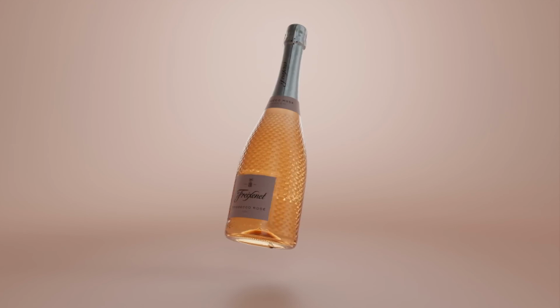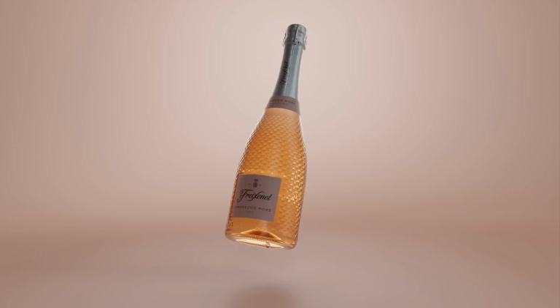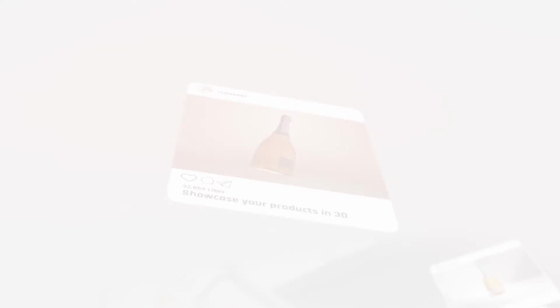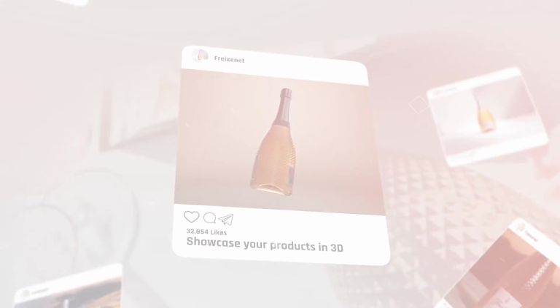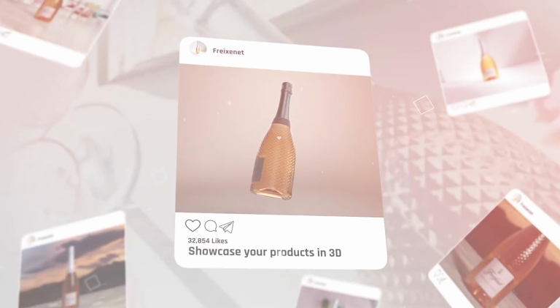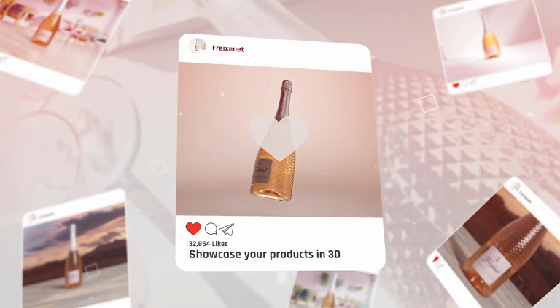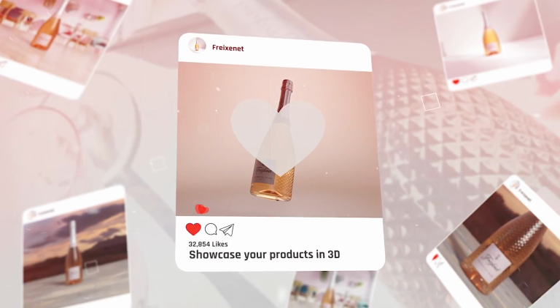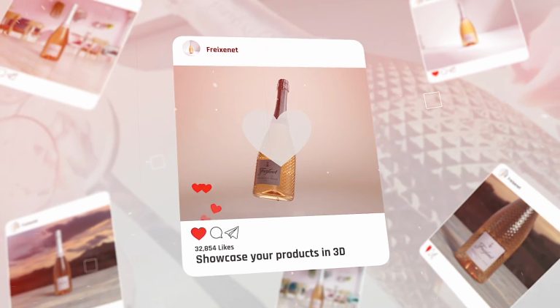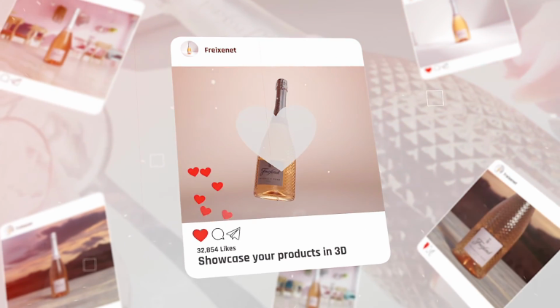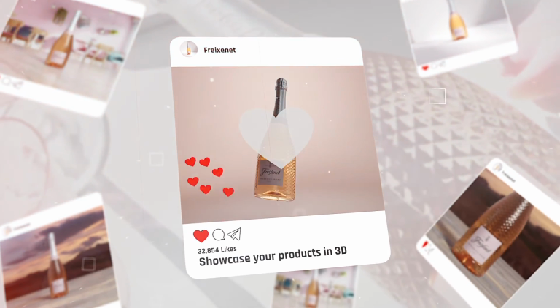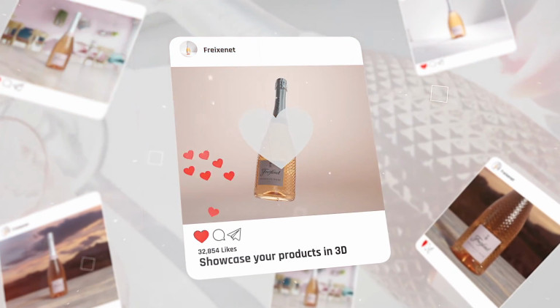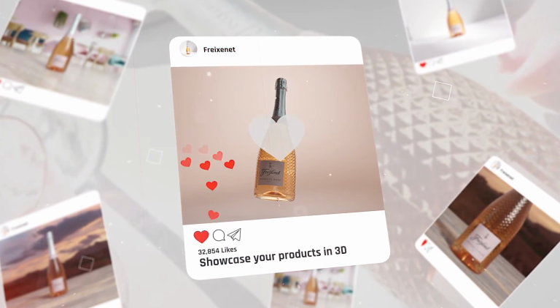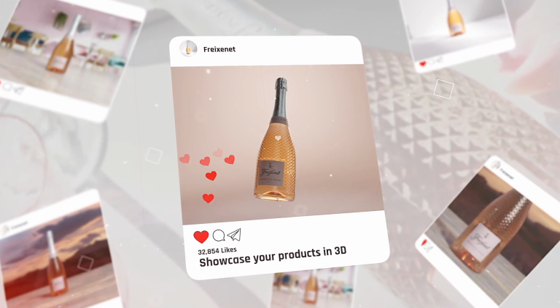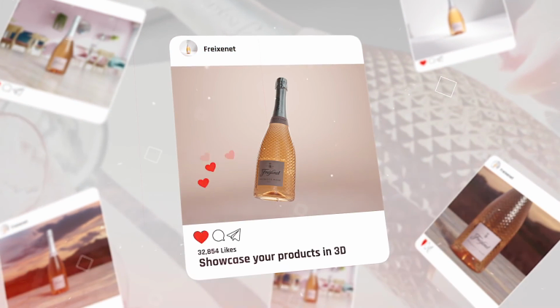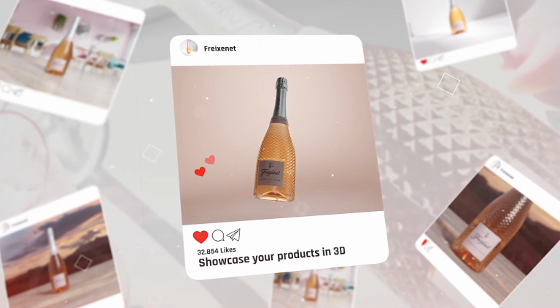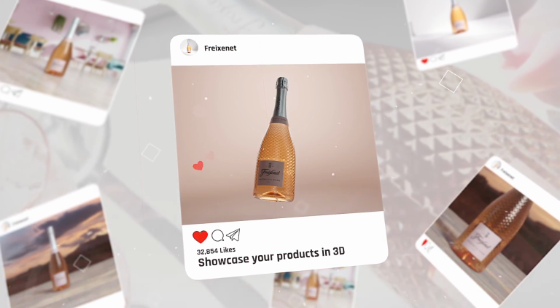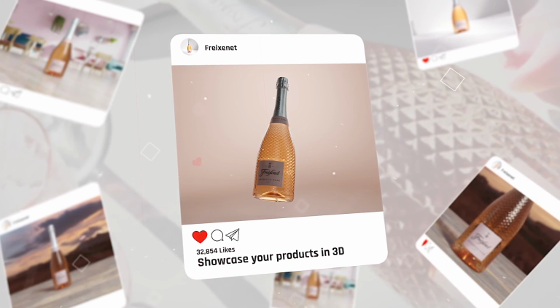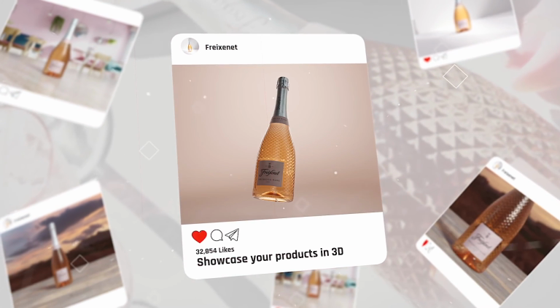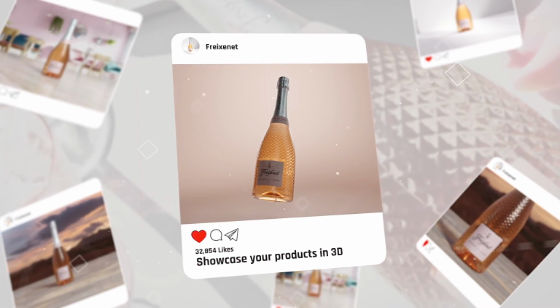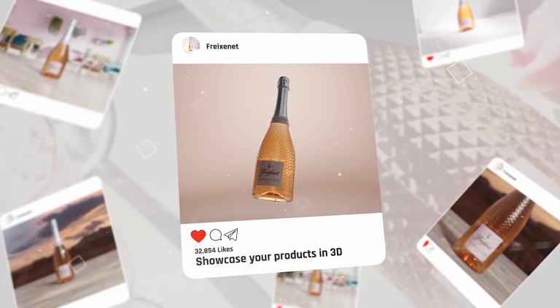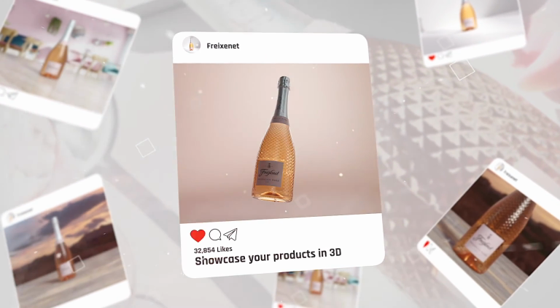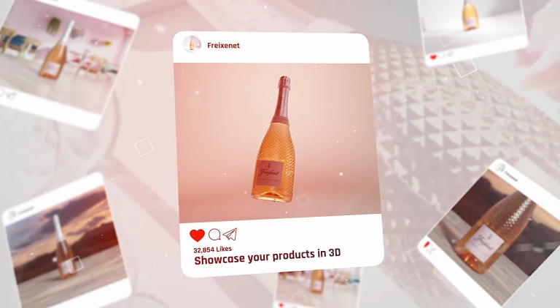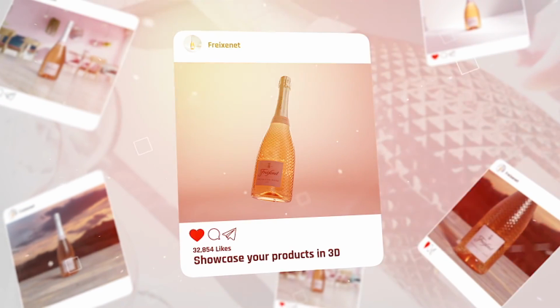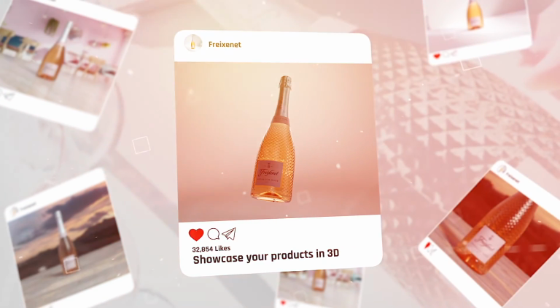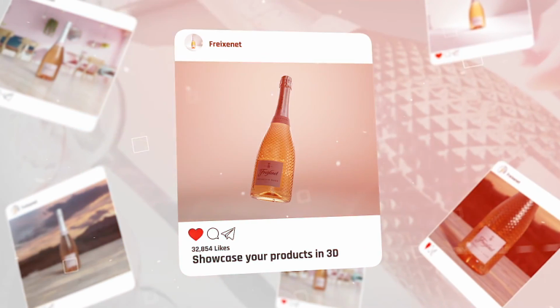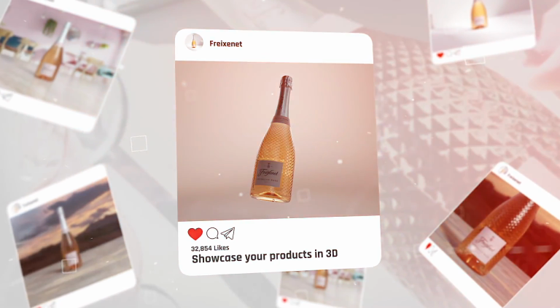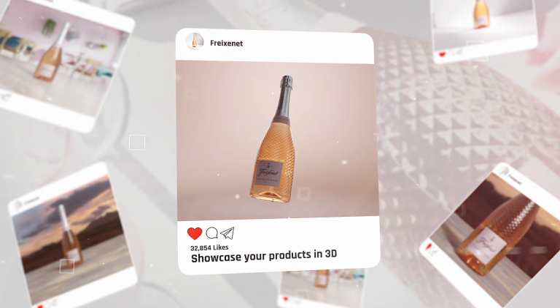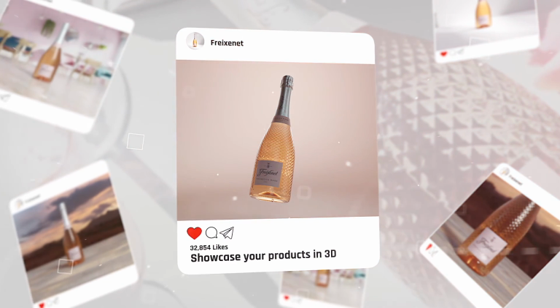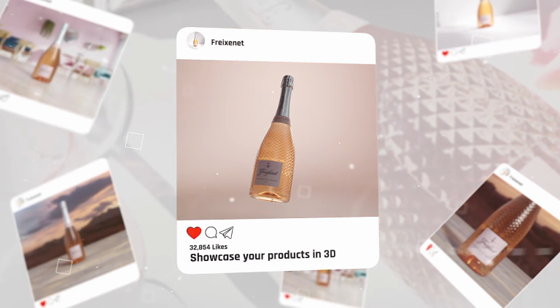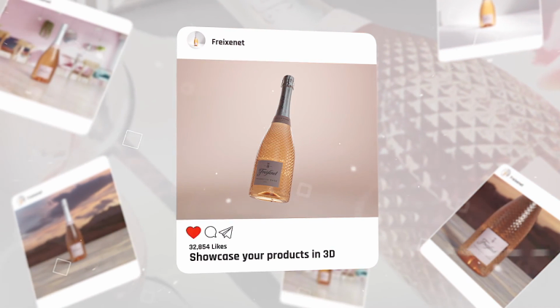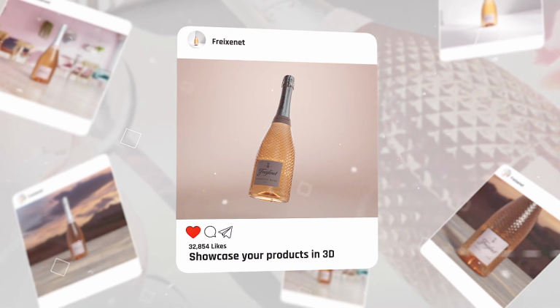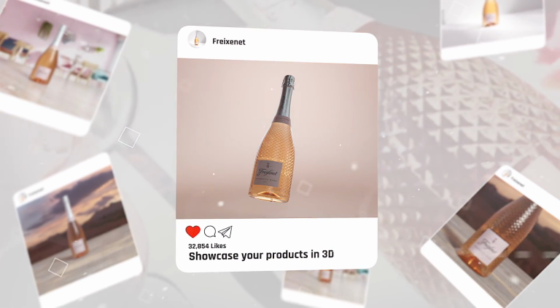Any marketing objective that requires visual content, we provide a solution for it. We have two types of customers as our core target.